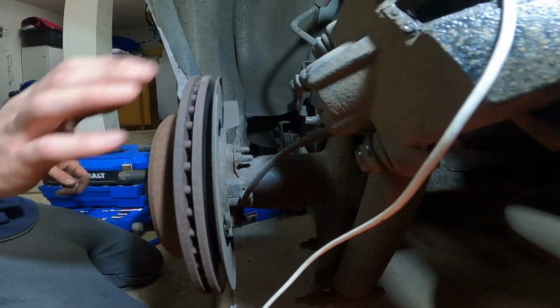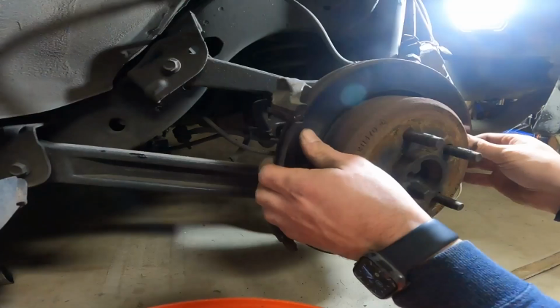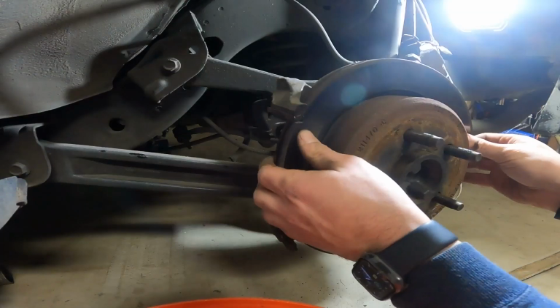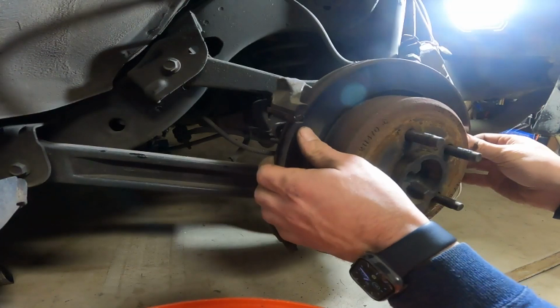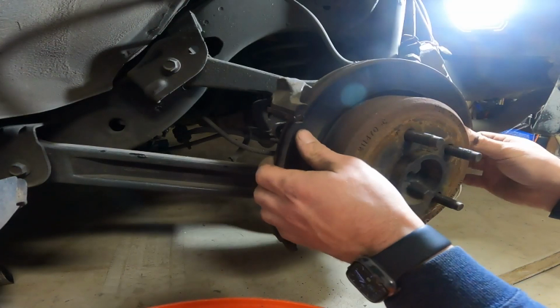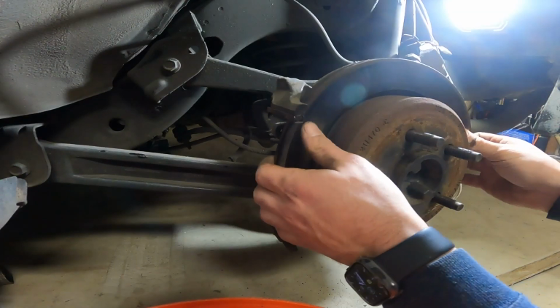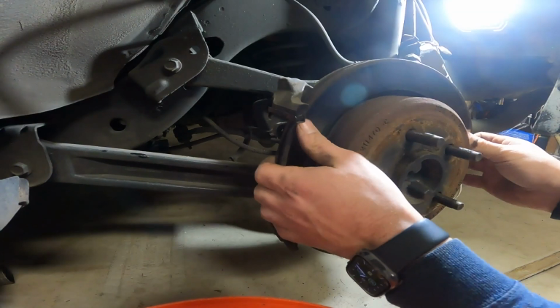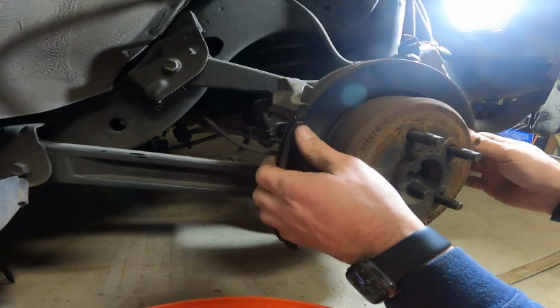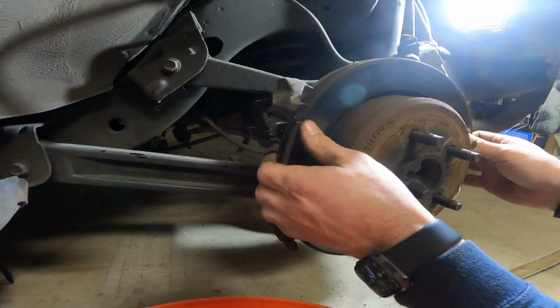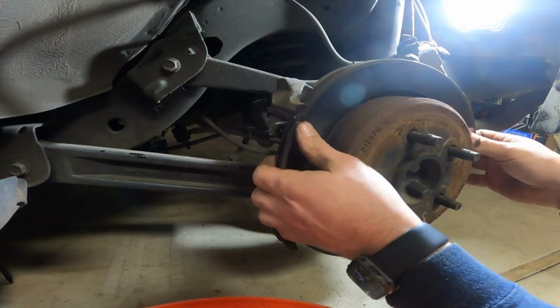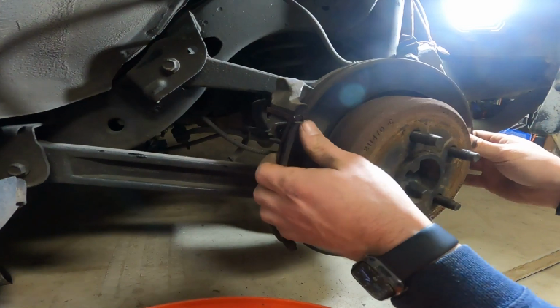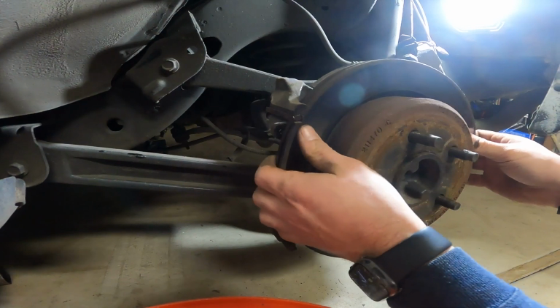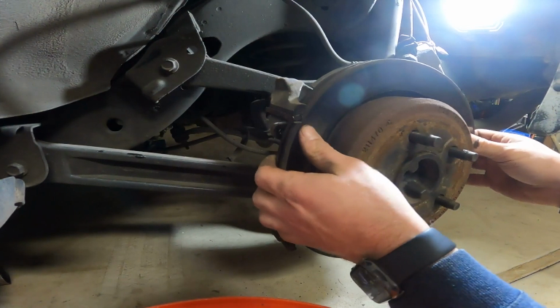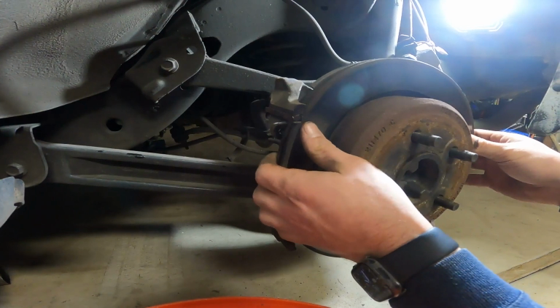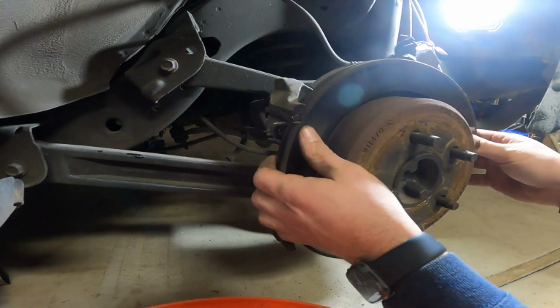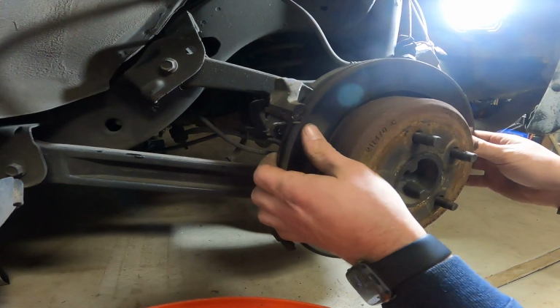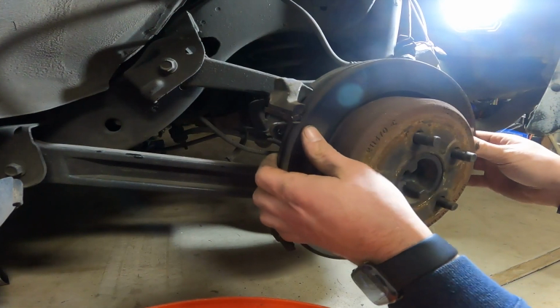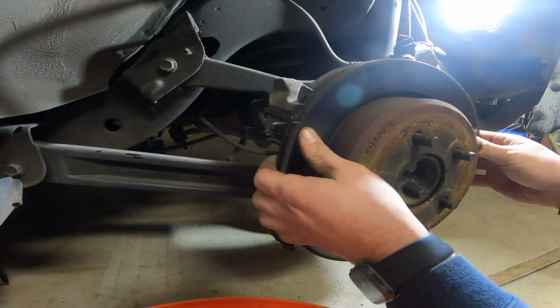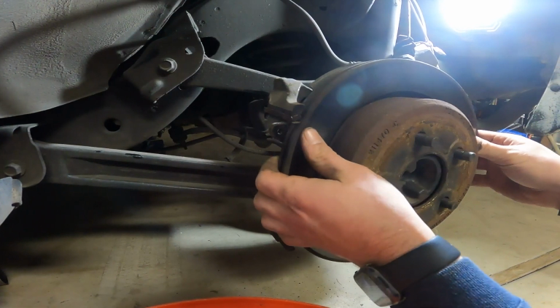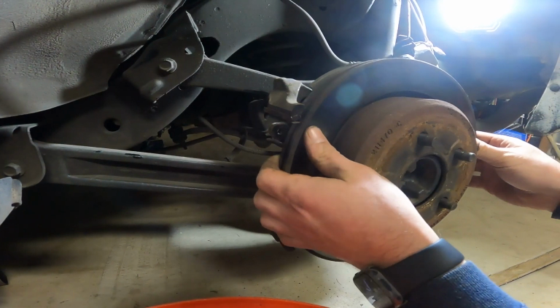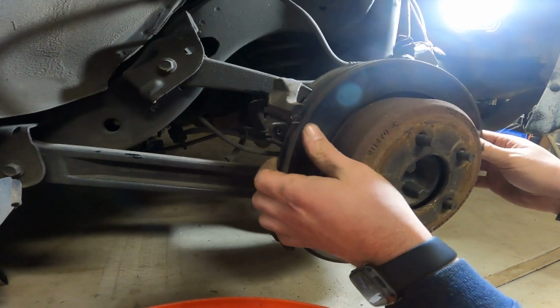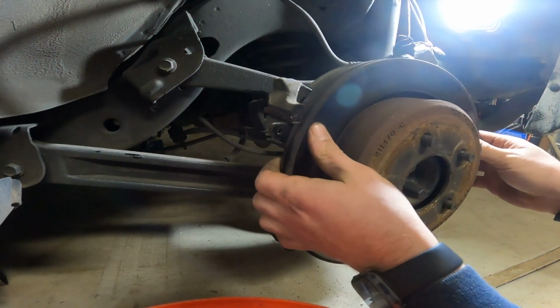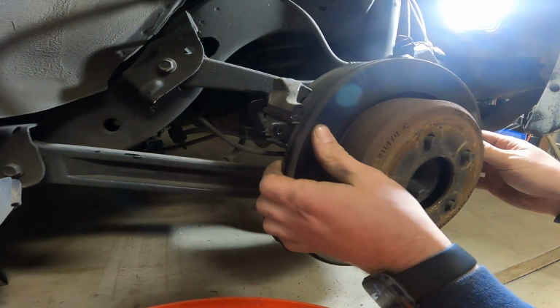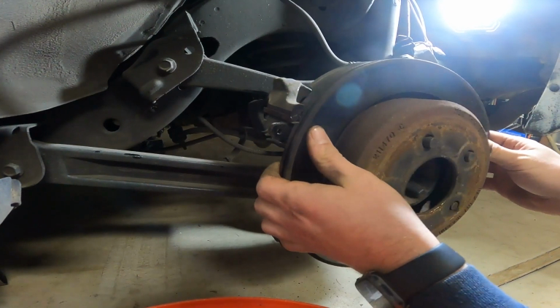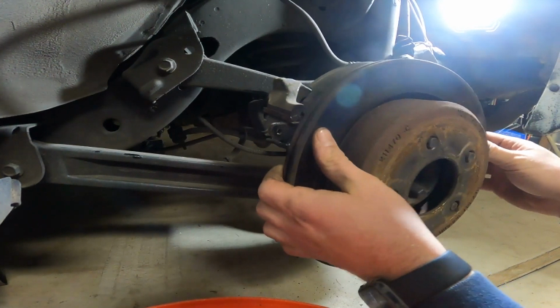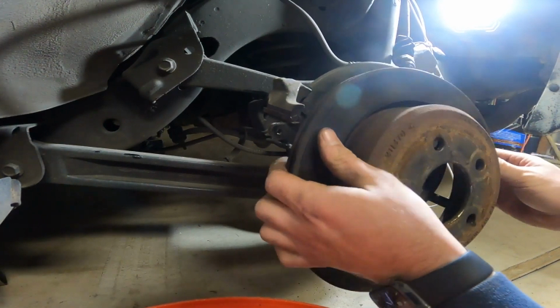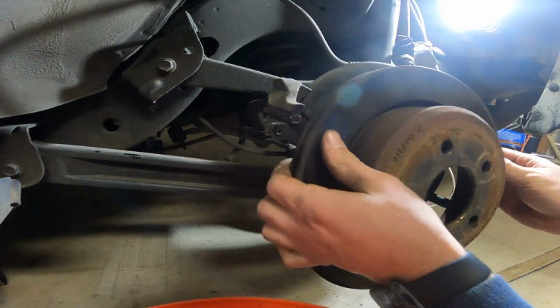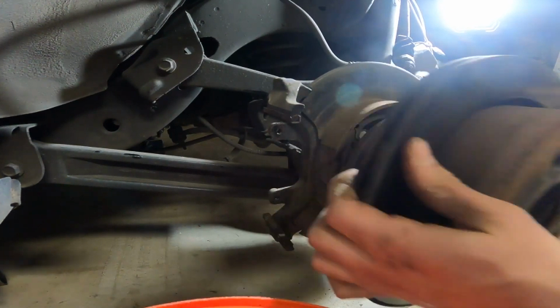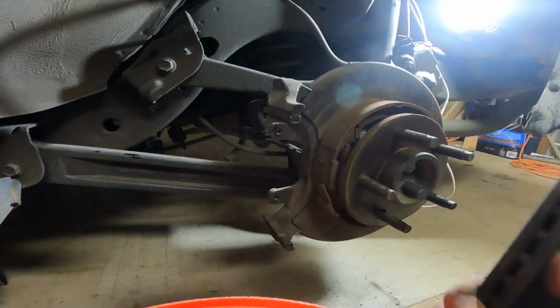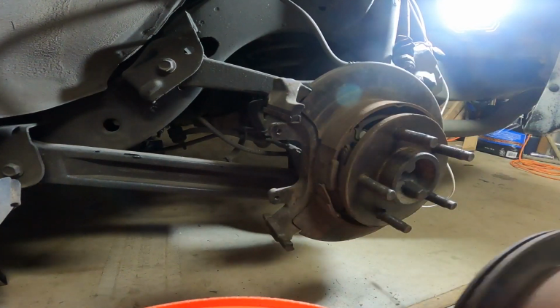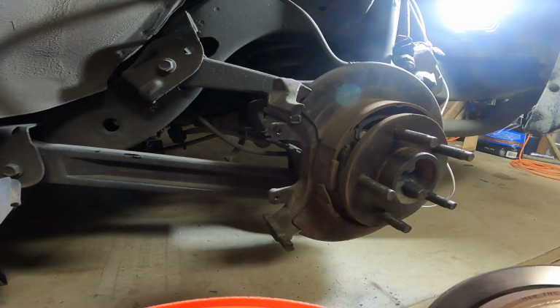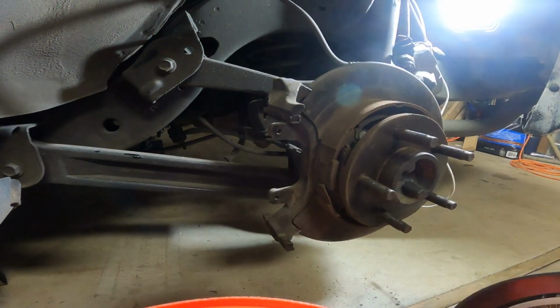The rotor should come right off. If it doesn't, you can take a hammer and just start beating it off.